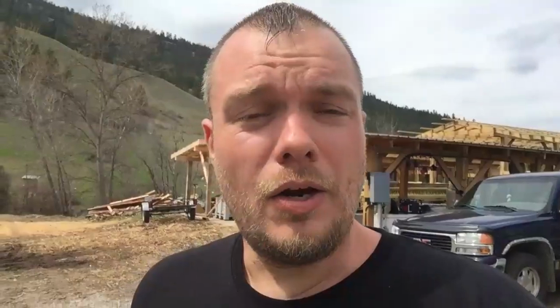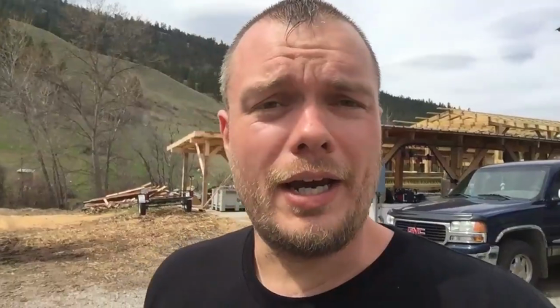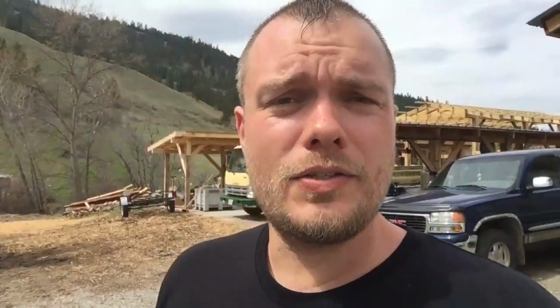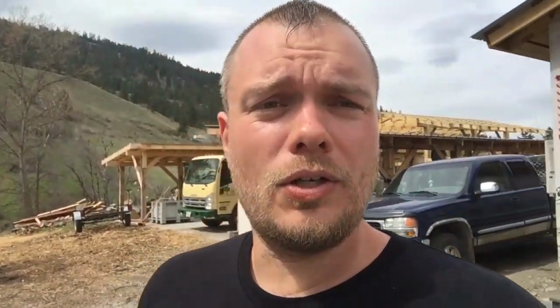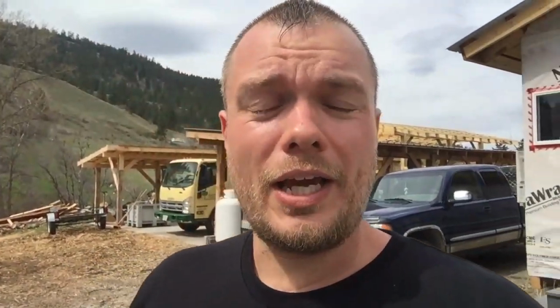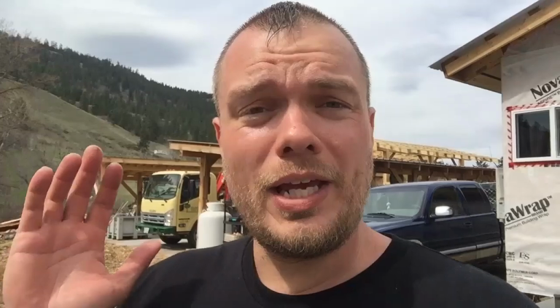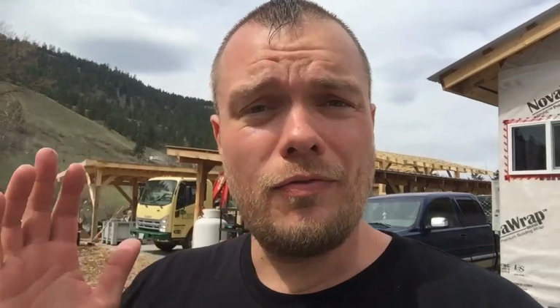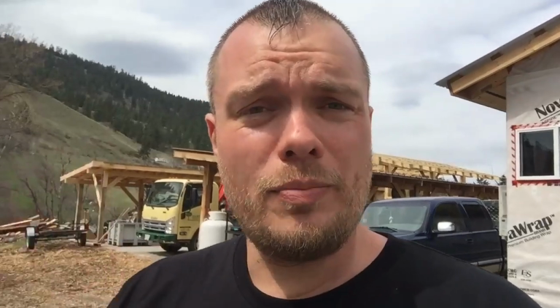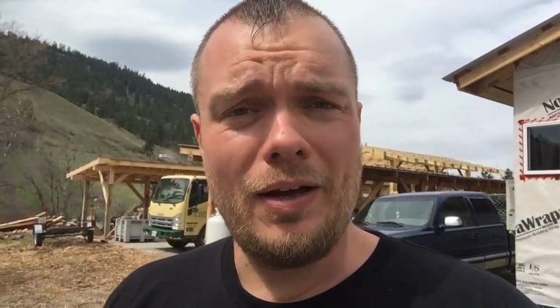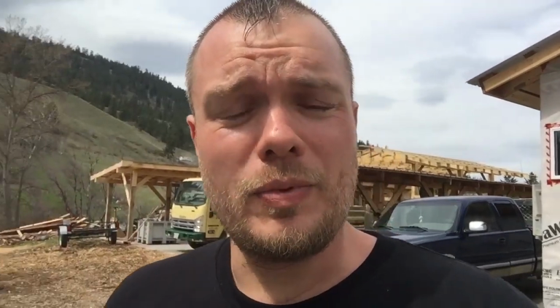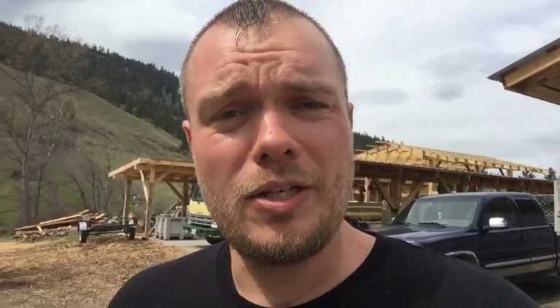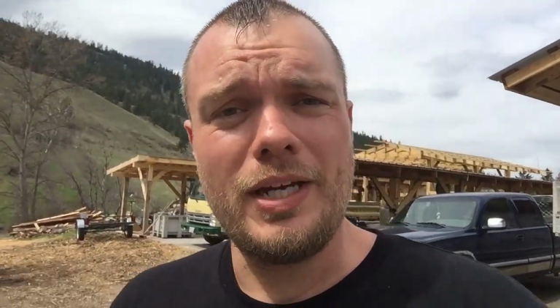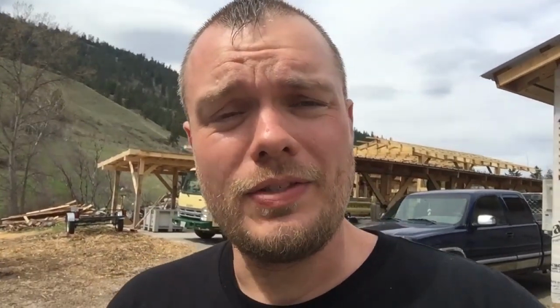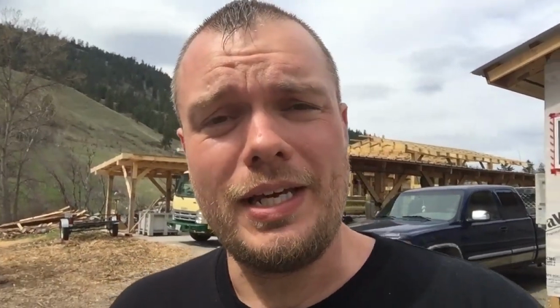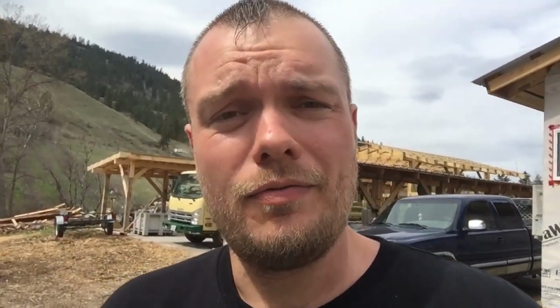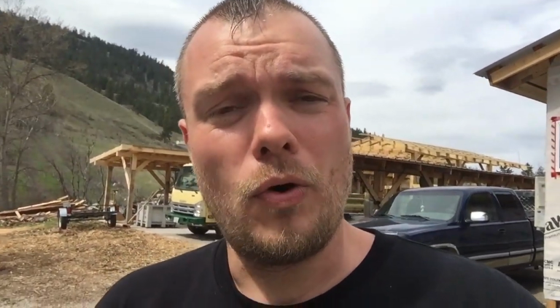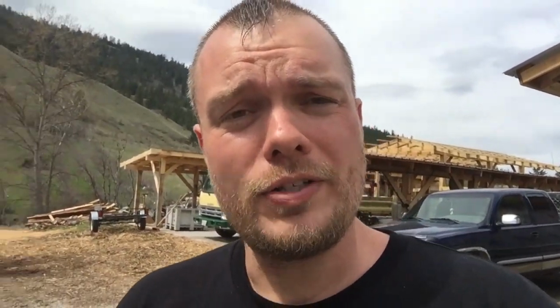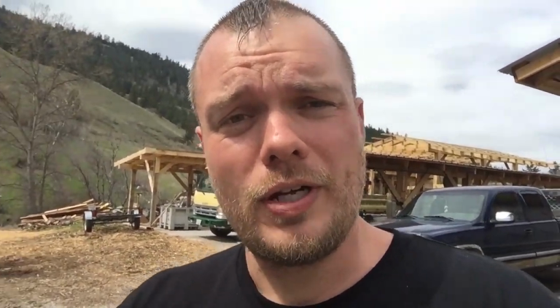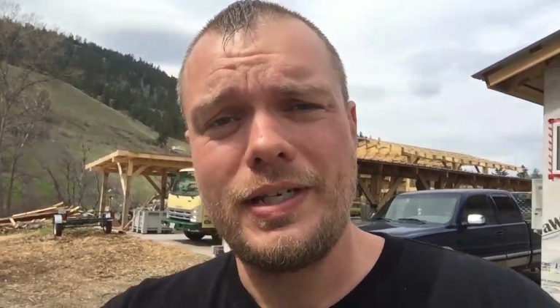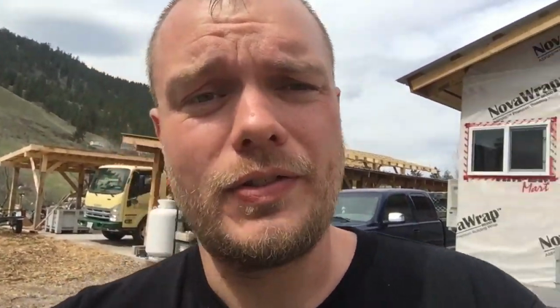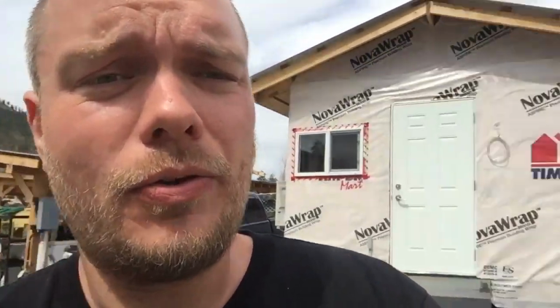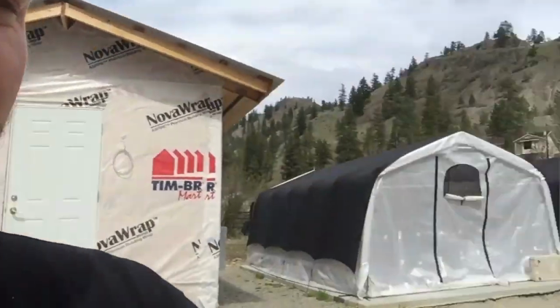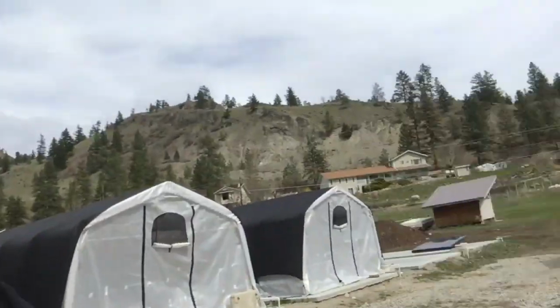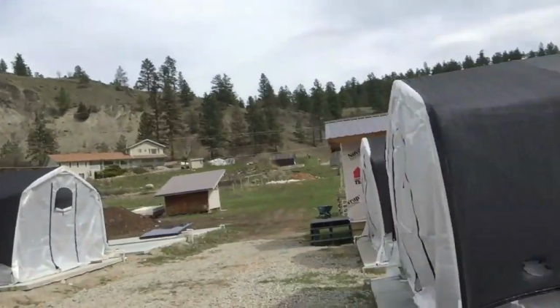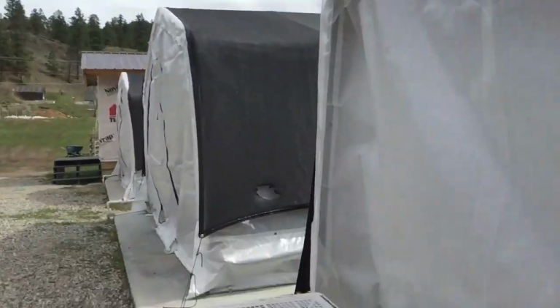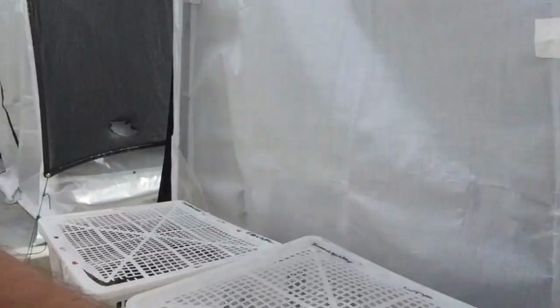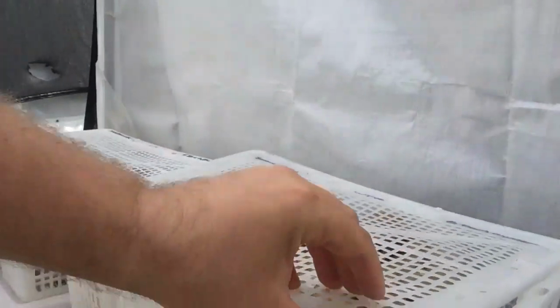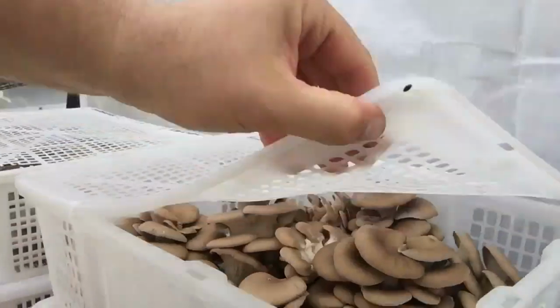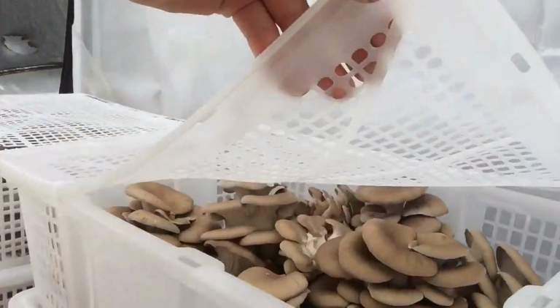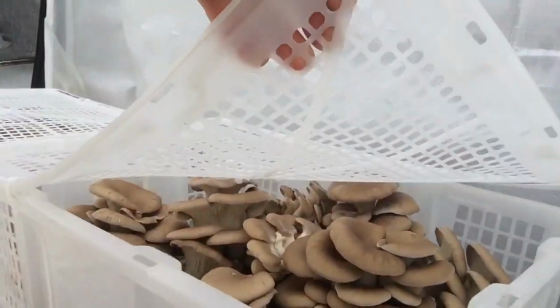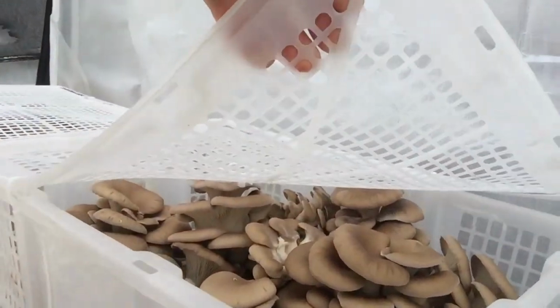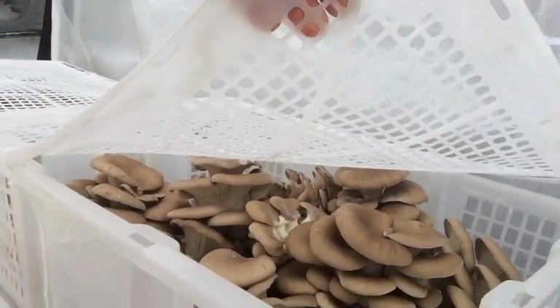It looks like I only have 40 pounds, but that's going to be enough to hit four restaurants down south. I'll quickly show you how we box those up.